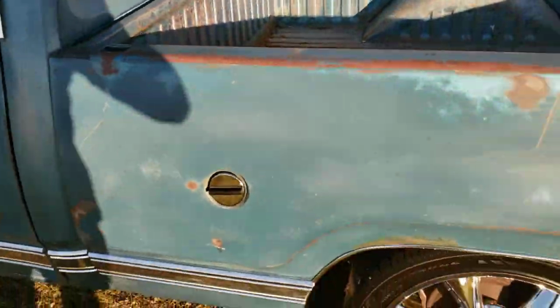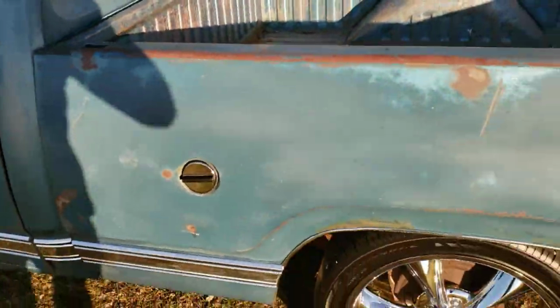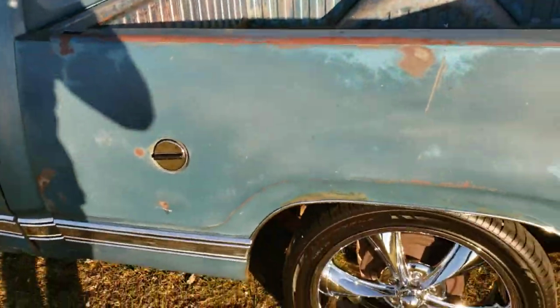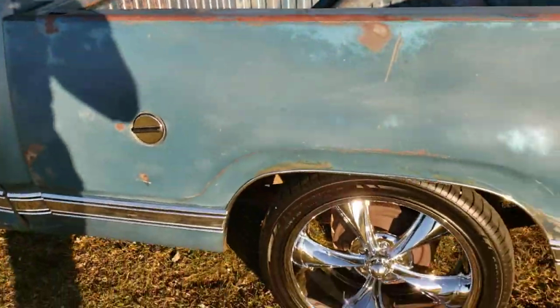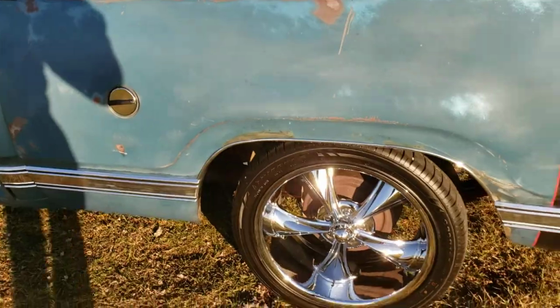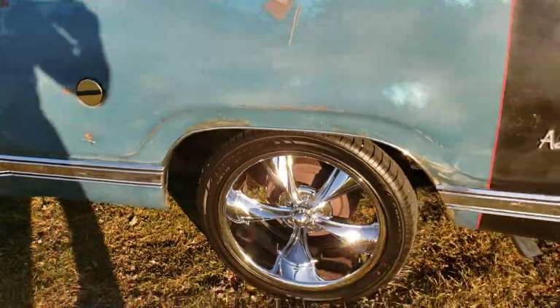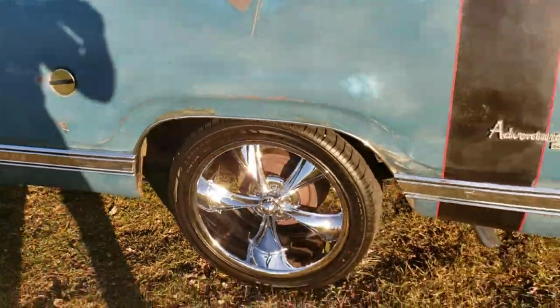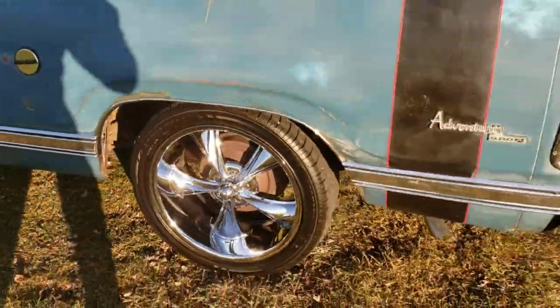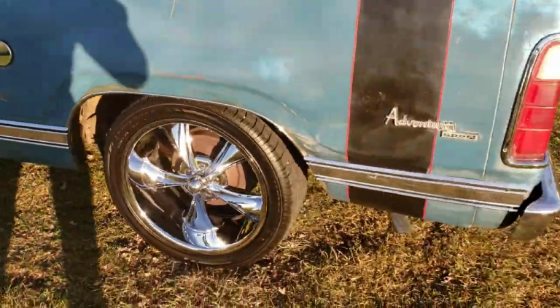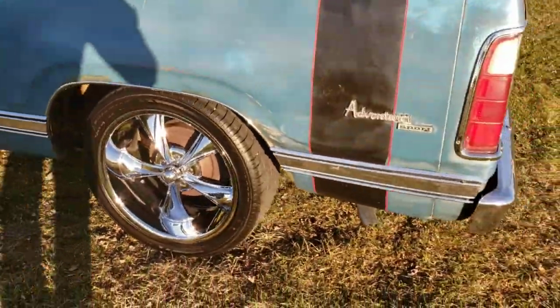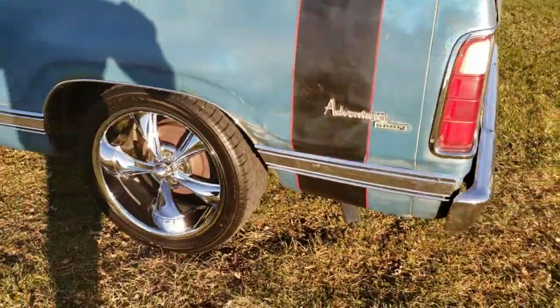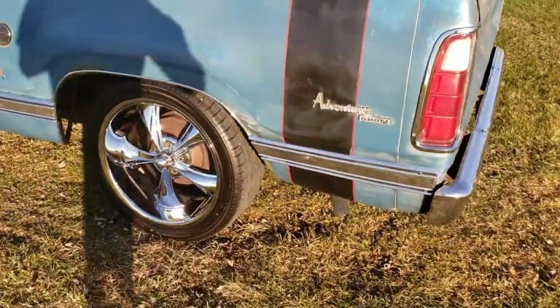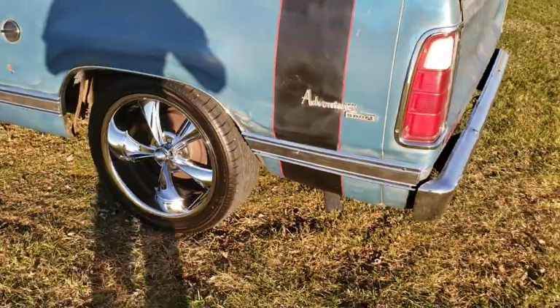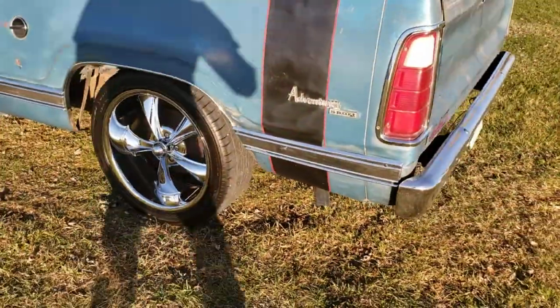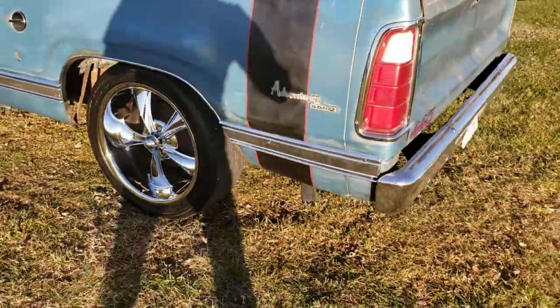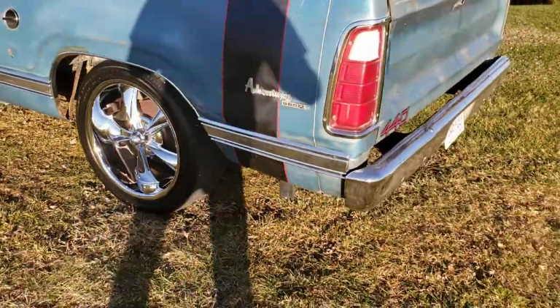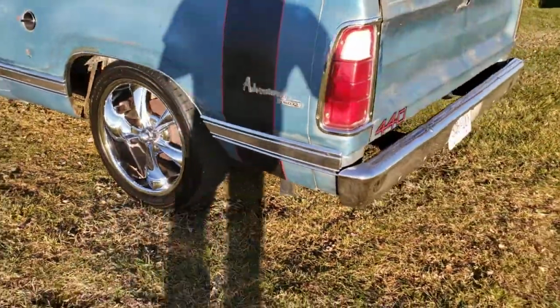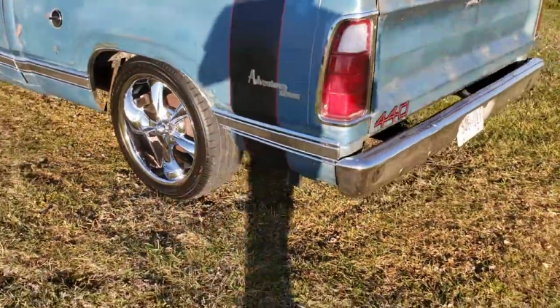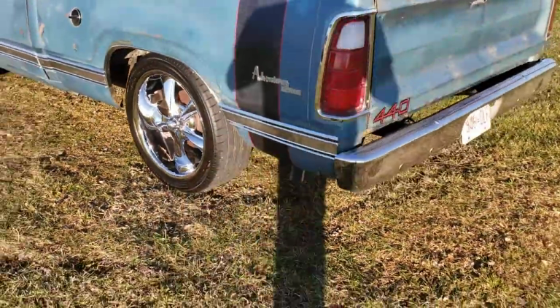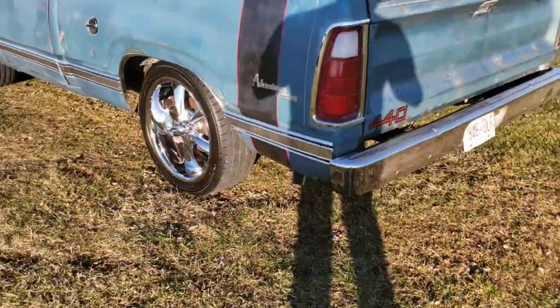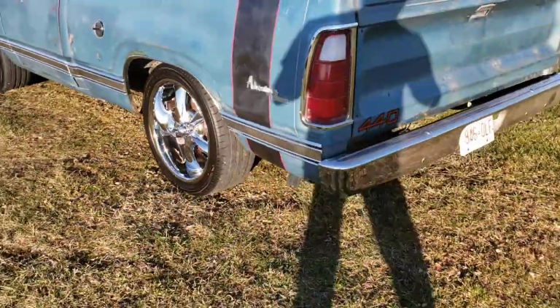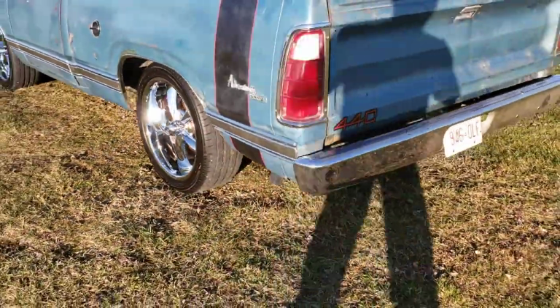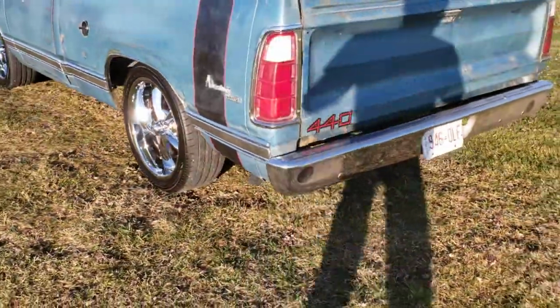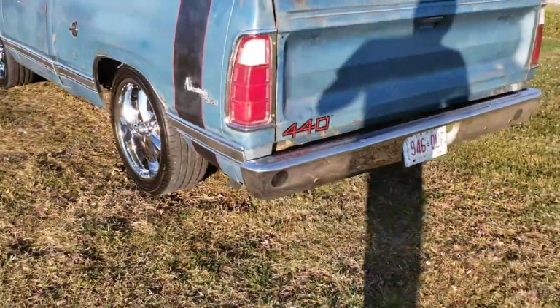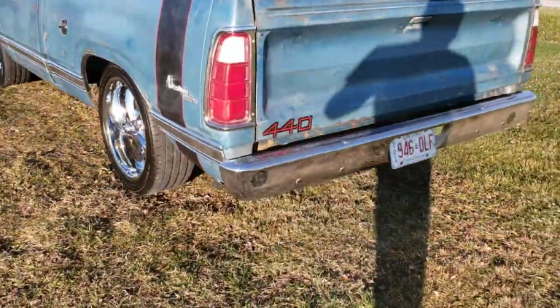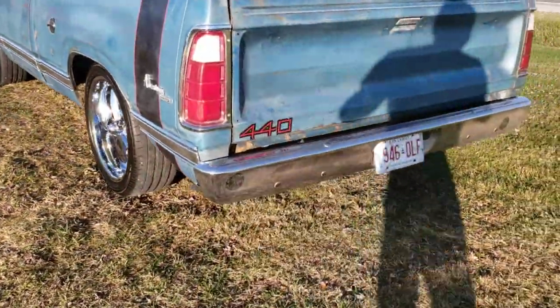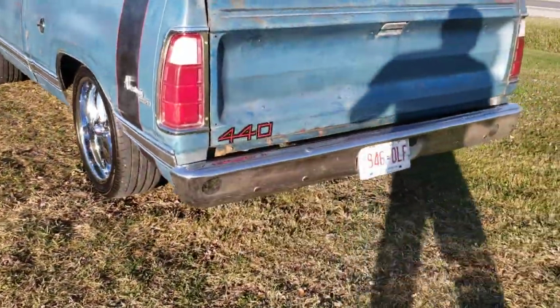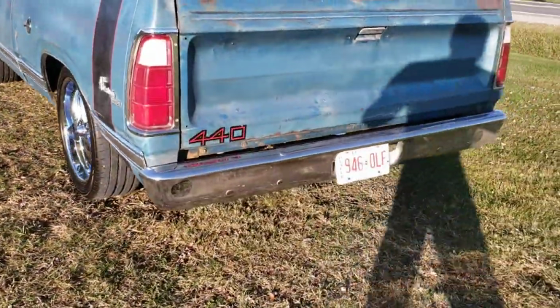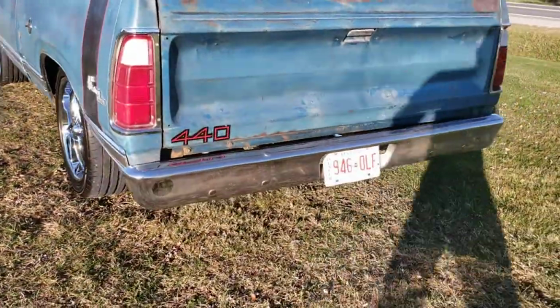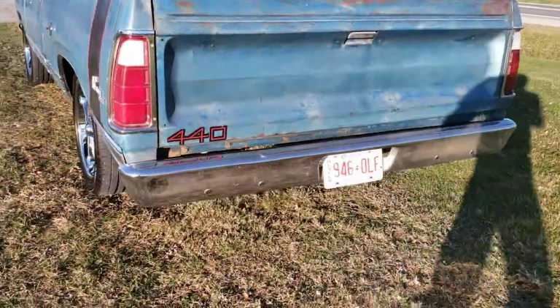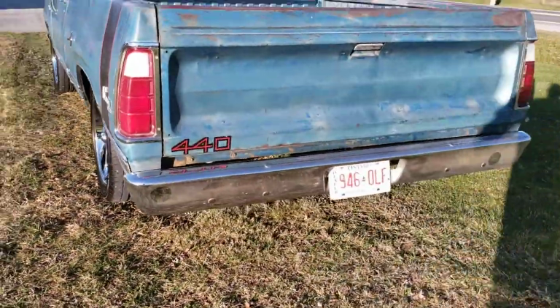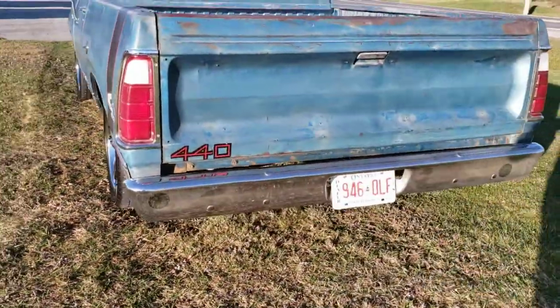It's got dual exhaust with Cherry Bomb mufflers. There's 590 pips.